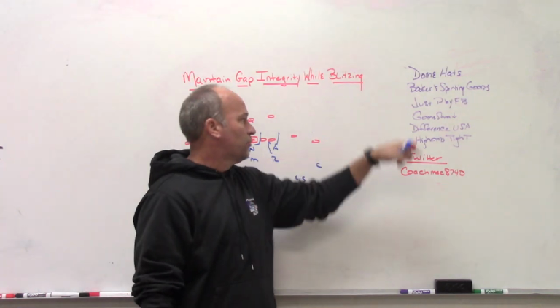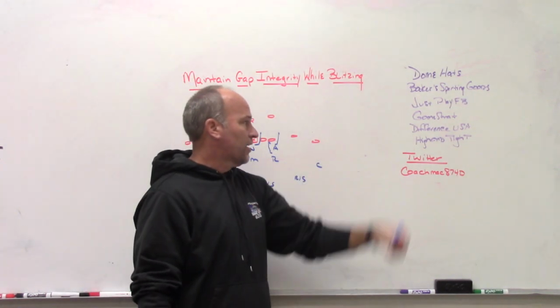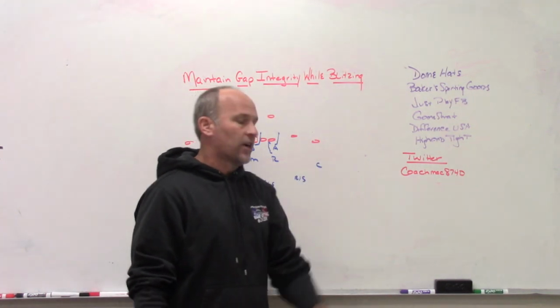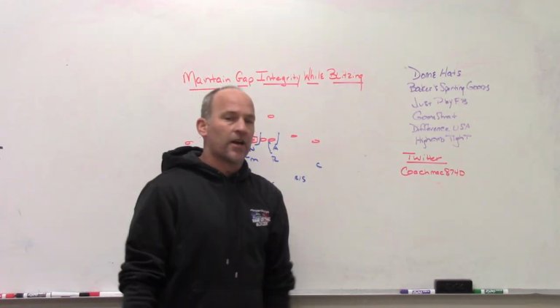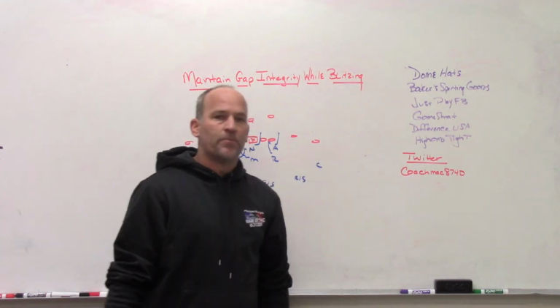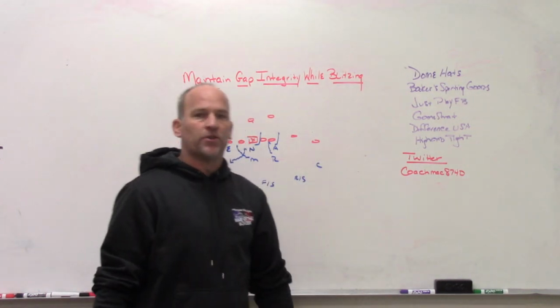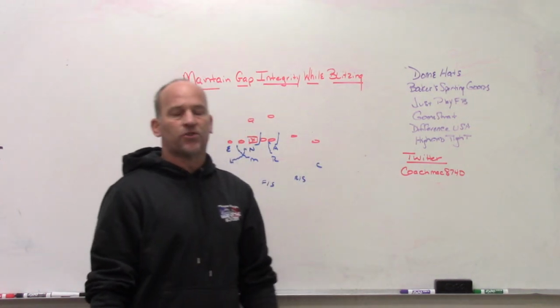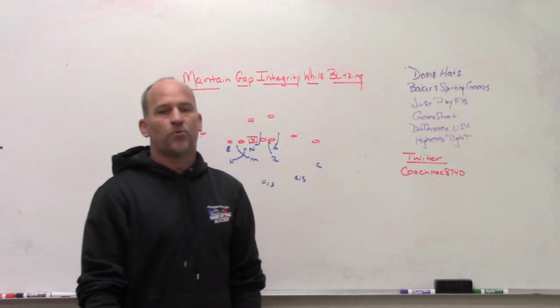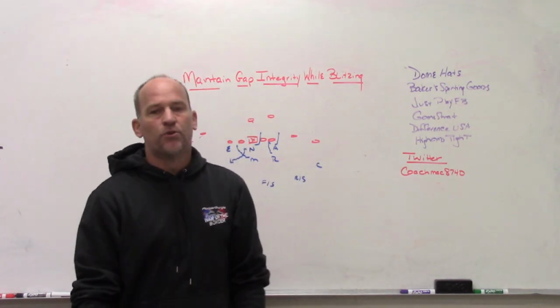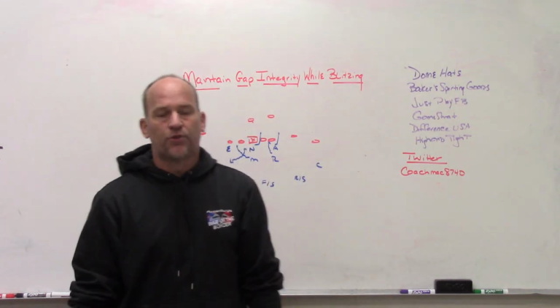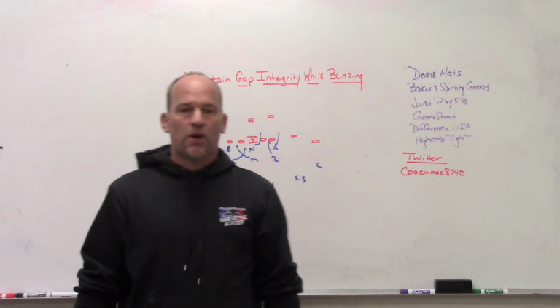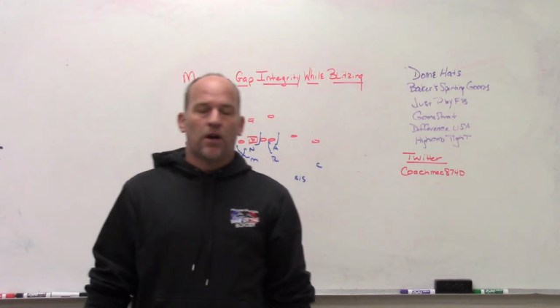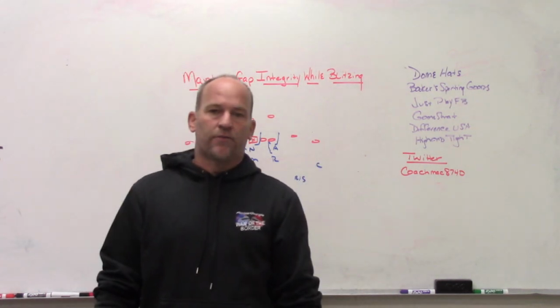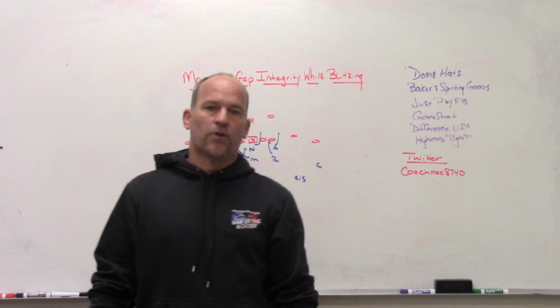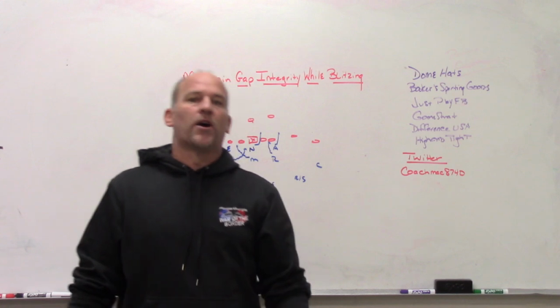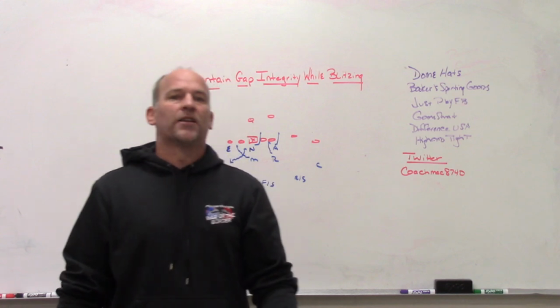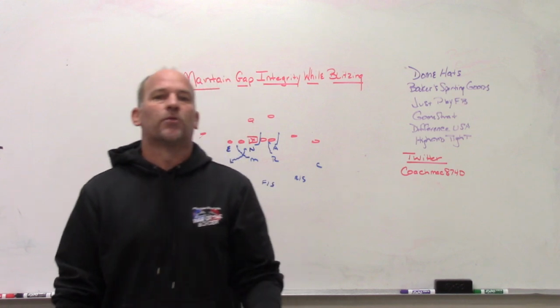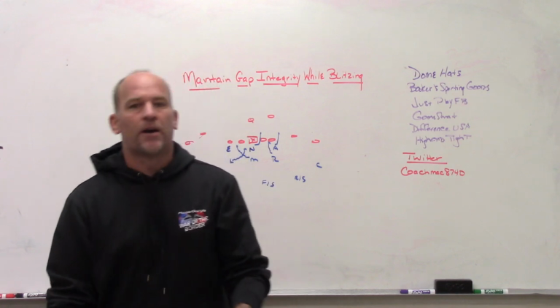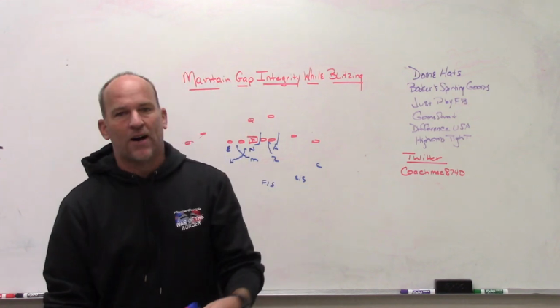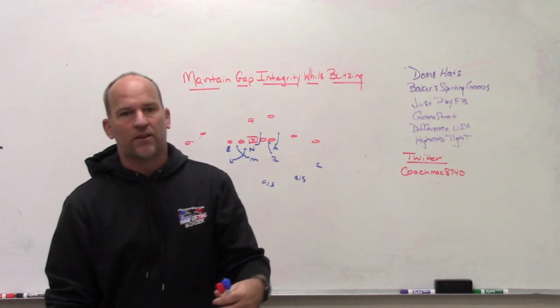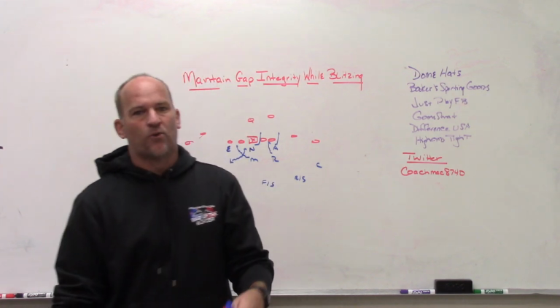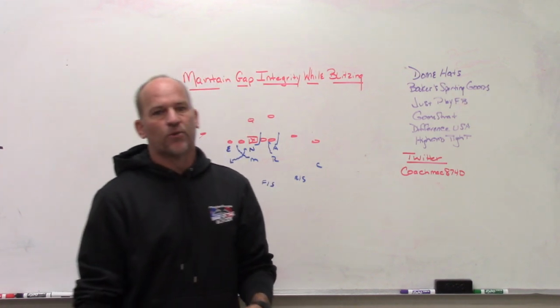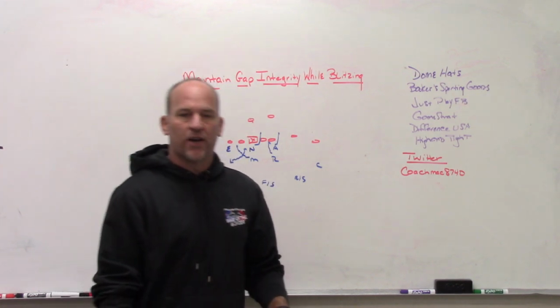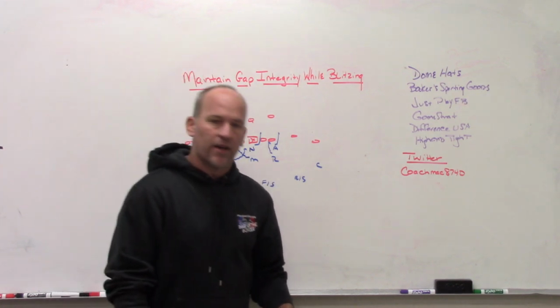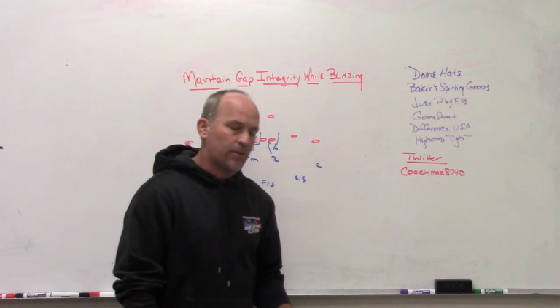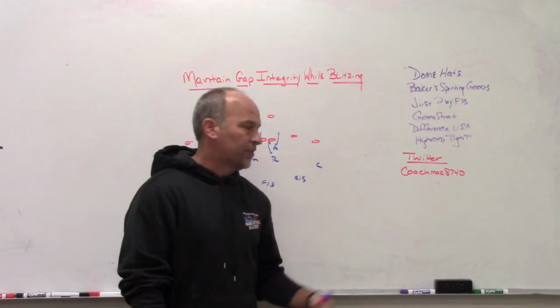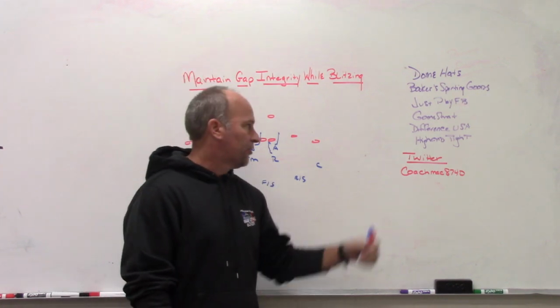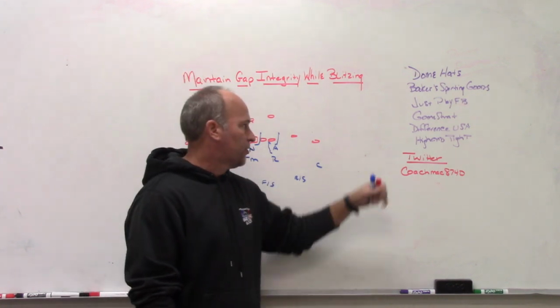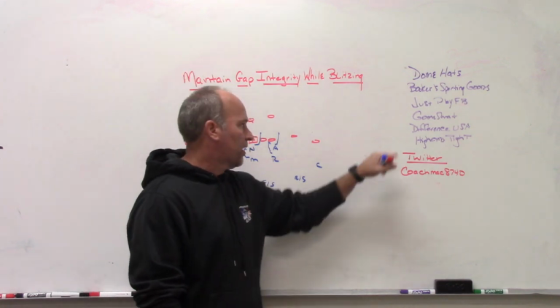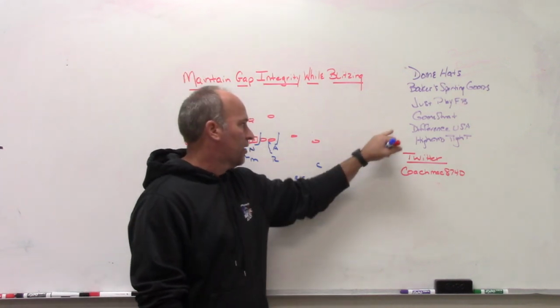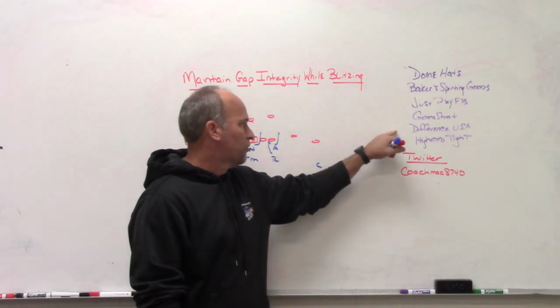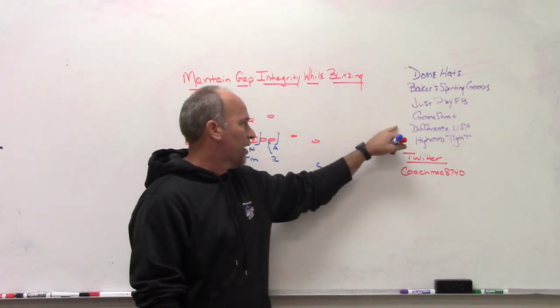GameStrat sideline replay system is what we use. If you're looking for a highly reliable, highly affordable sideline replay system, check out GameStrat.